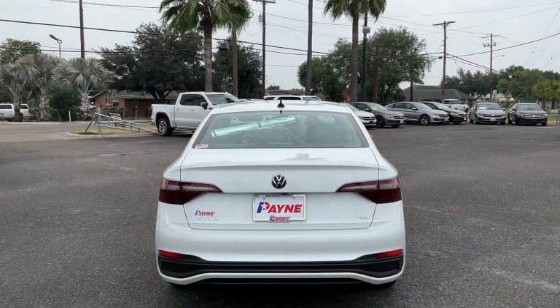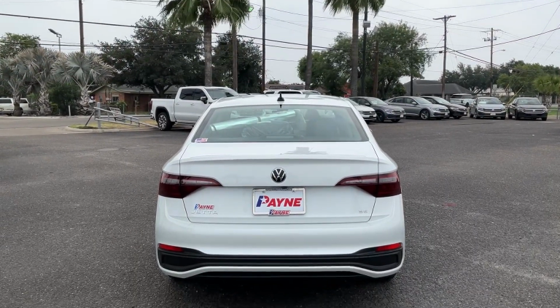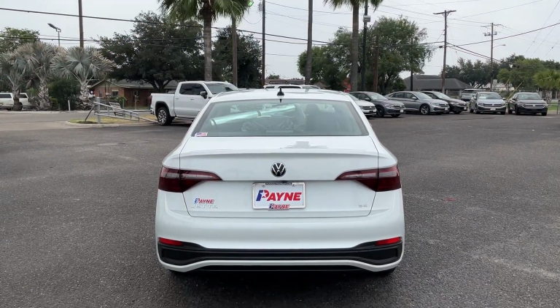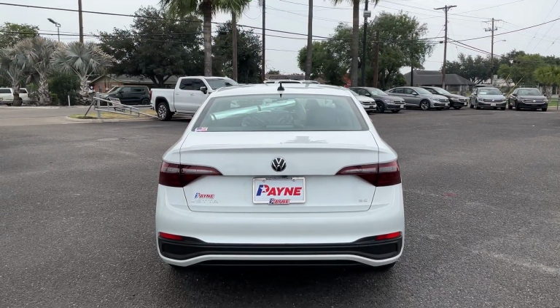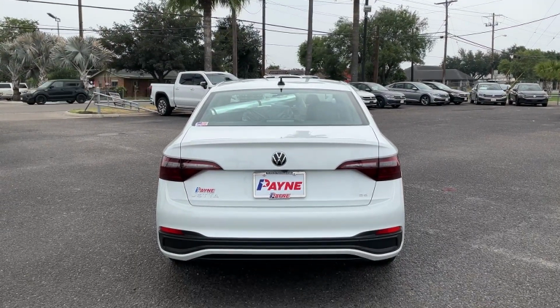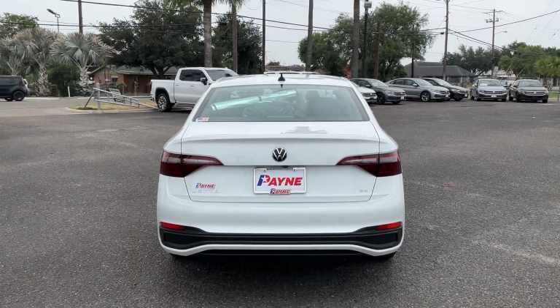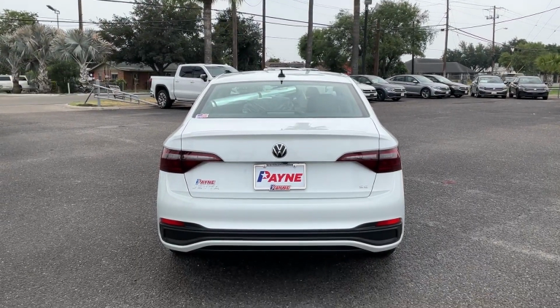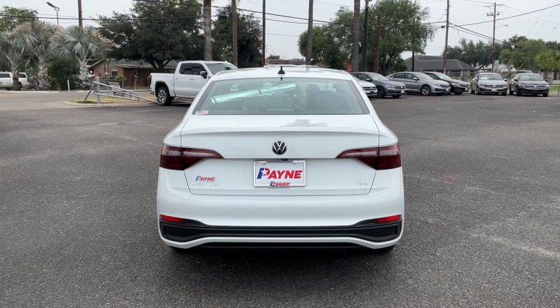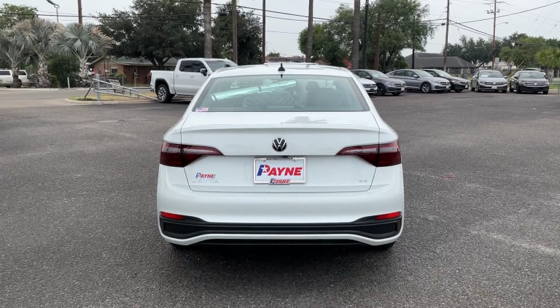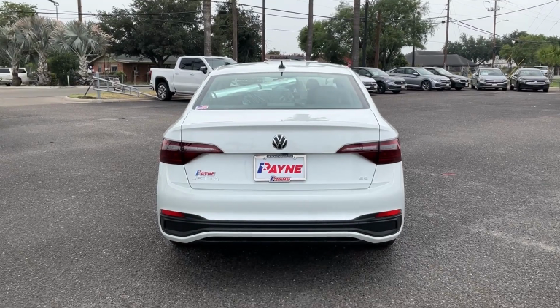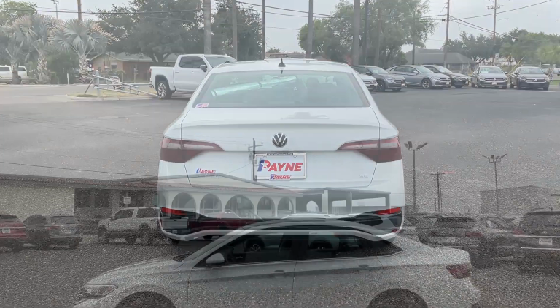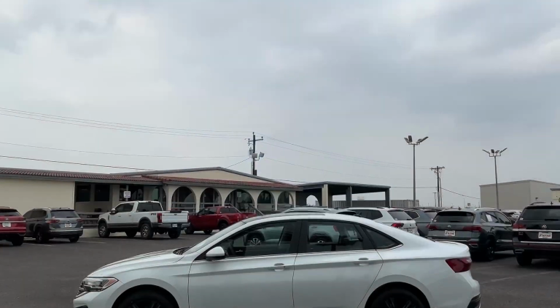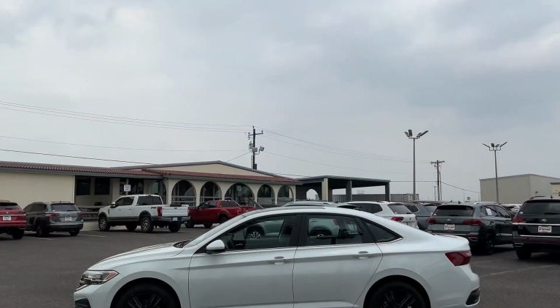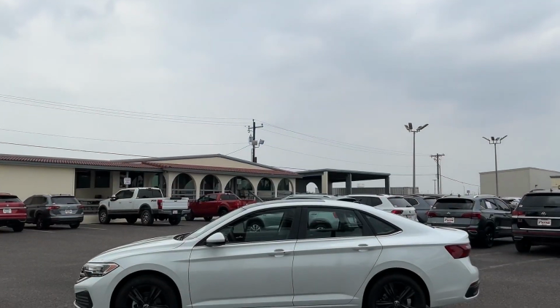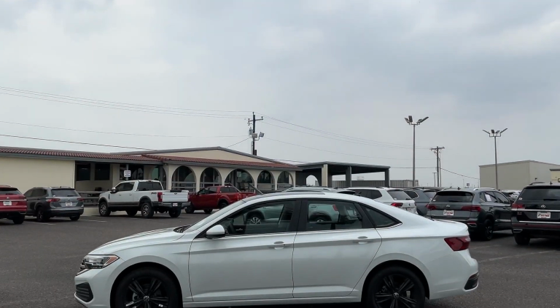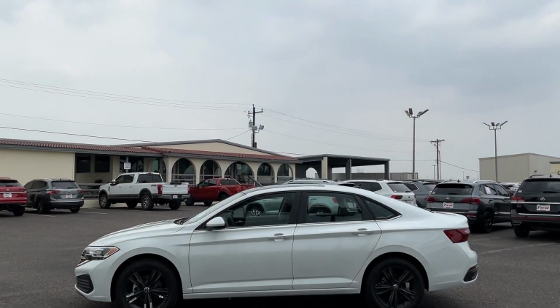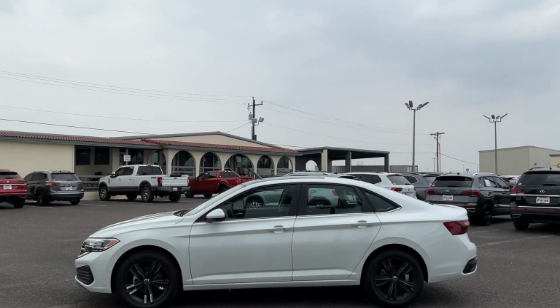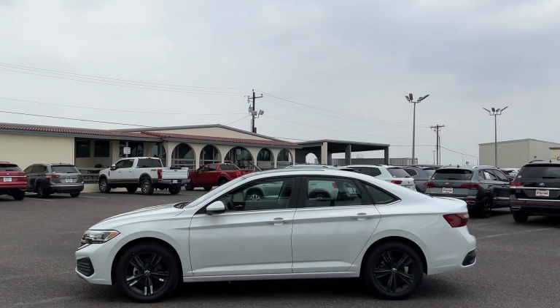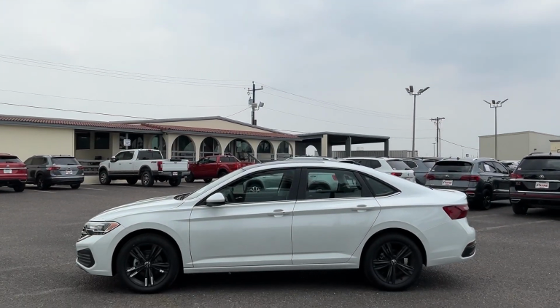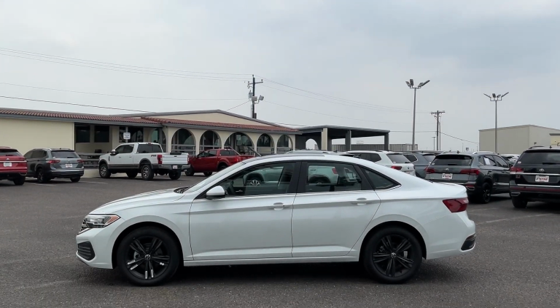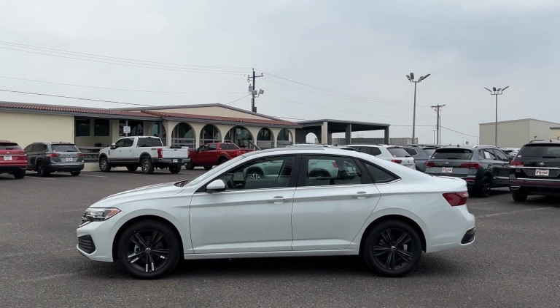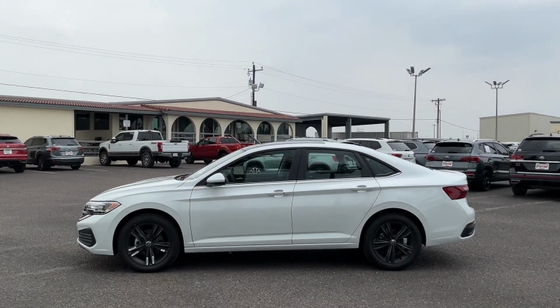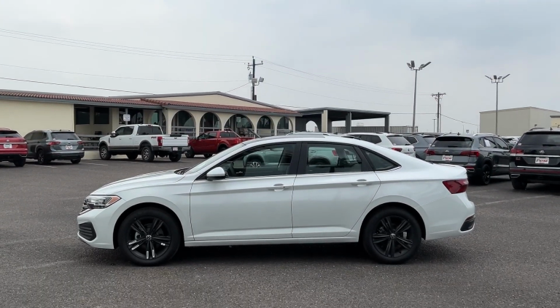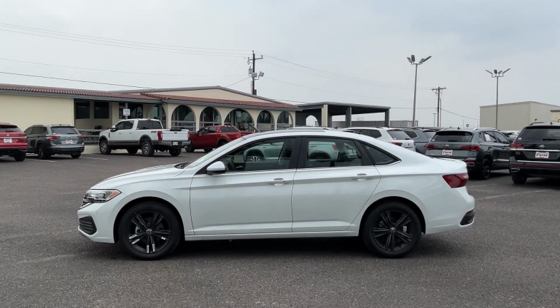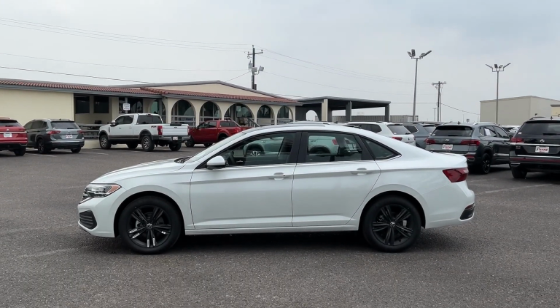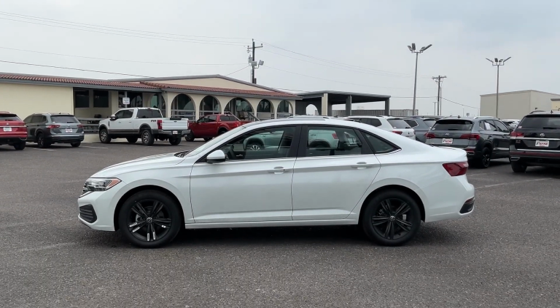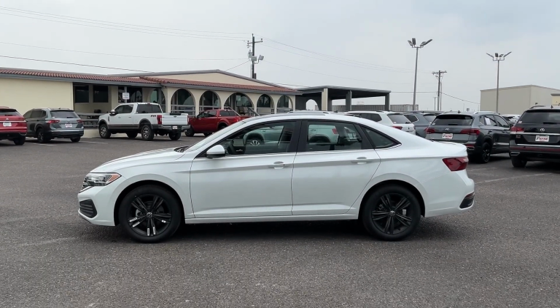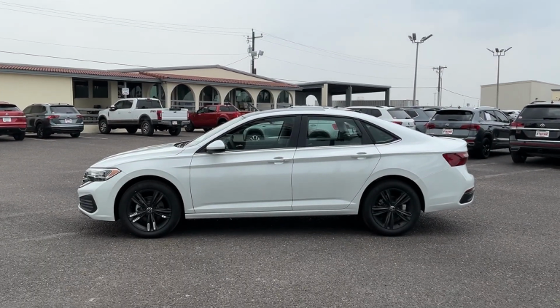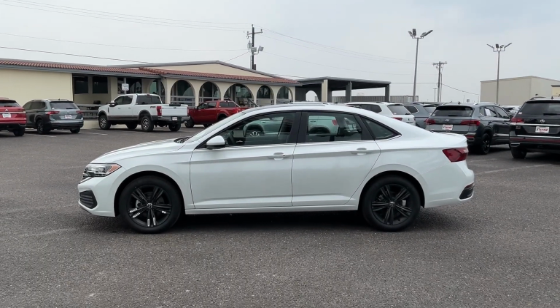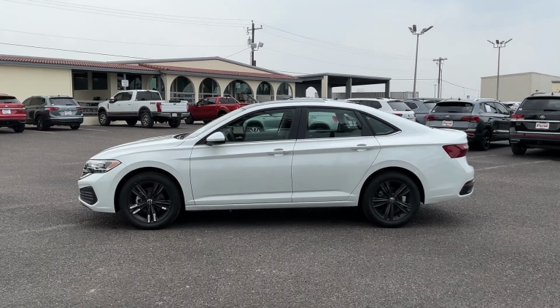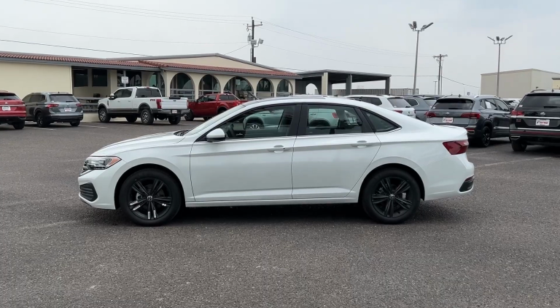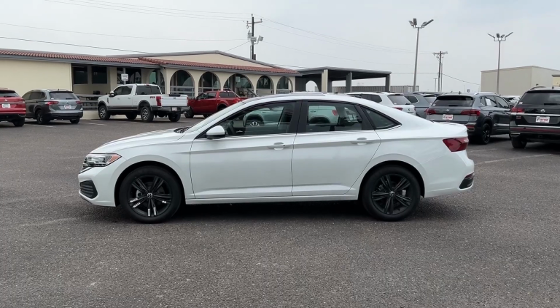Payne Auto Group can customize your vehicle's interior, lighting, add performance parts, or any other feature that you wish to upgrade.